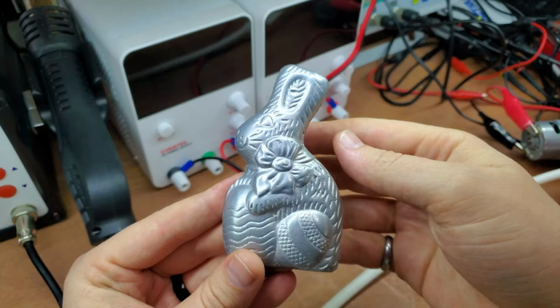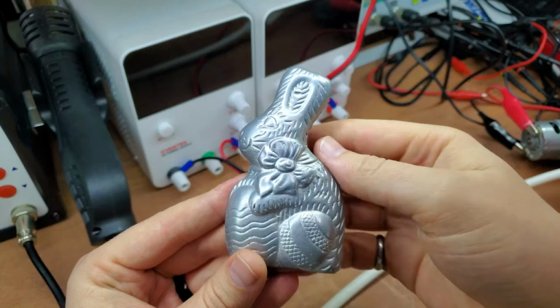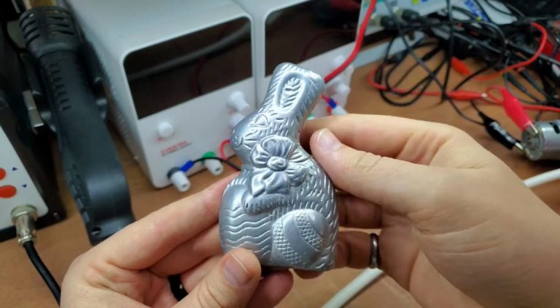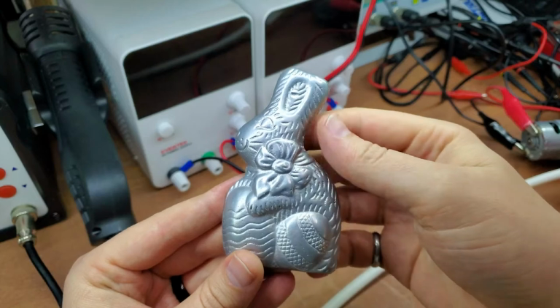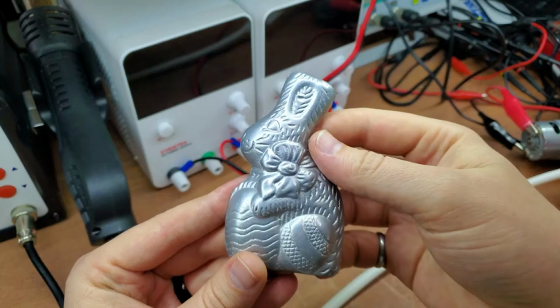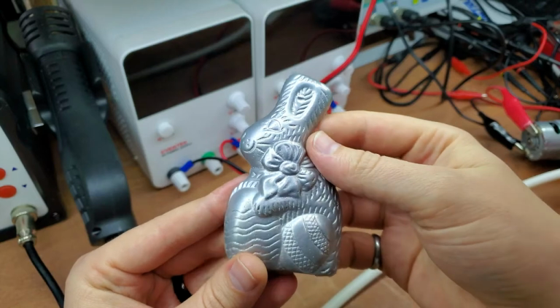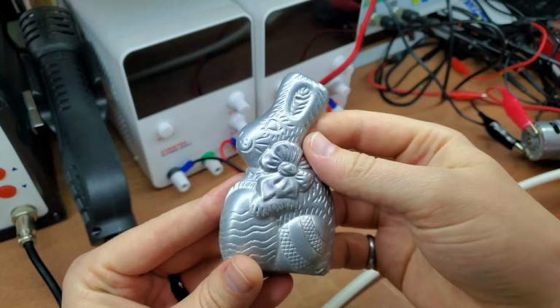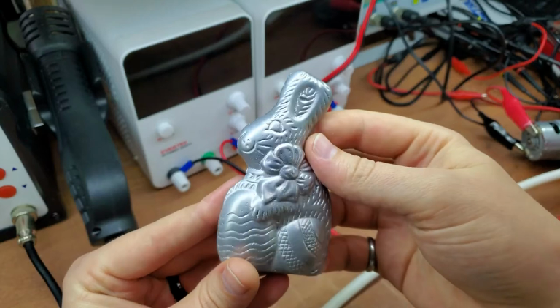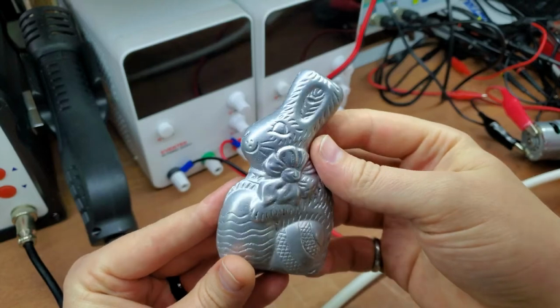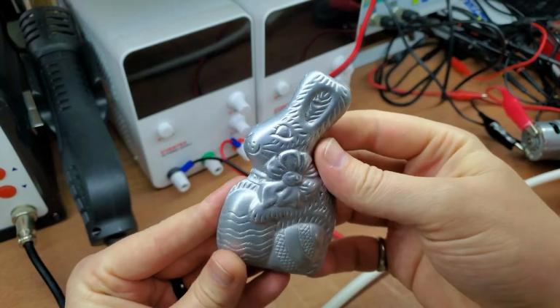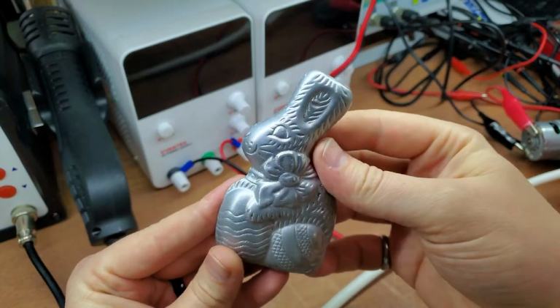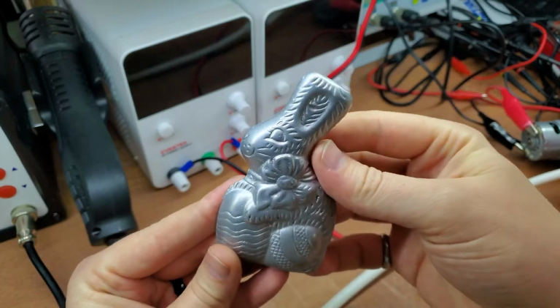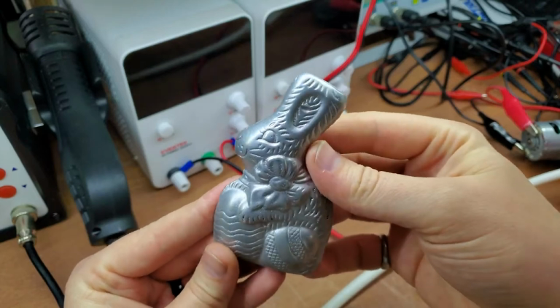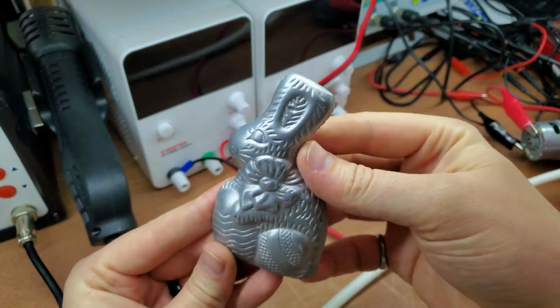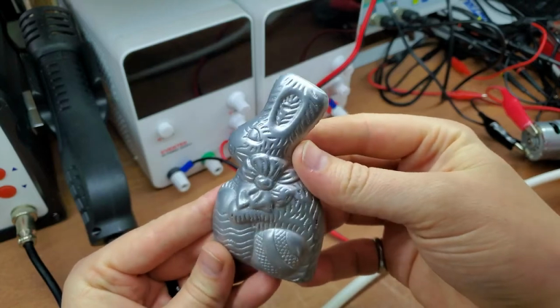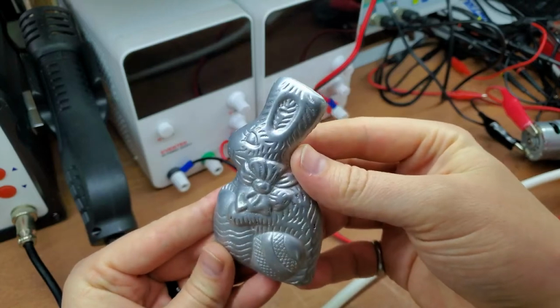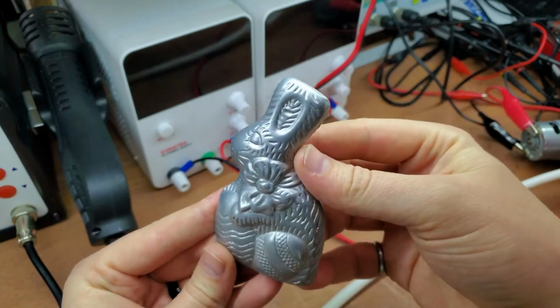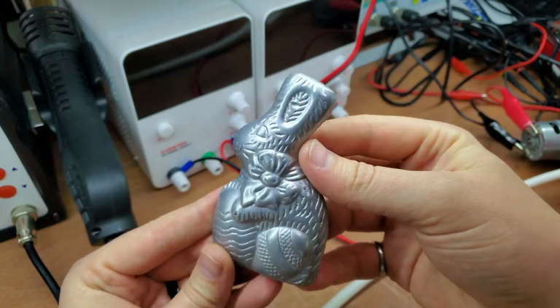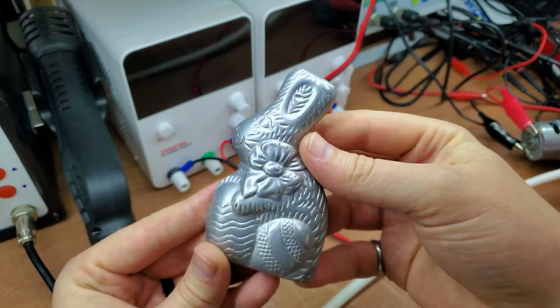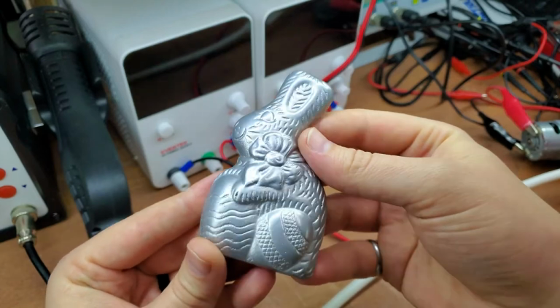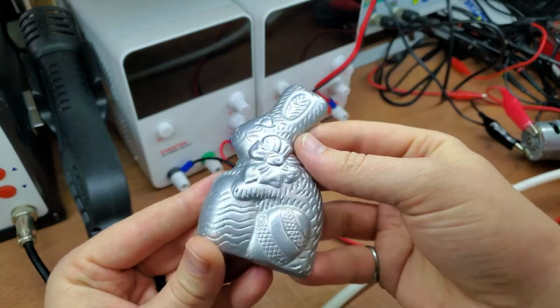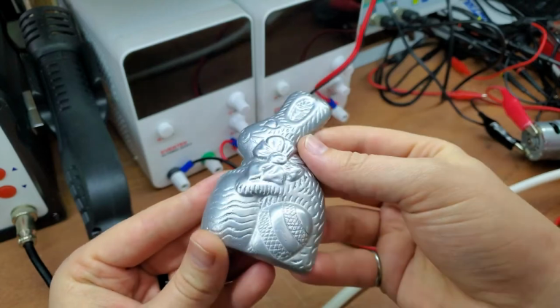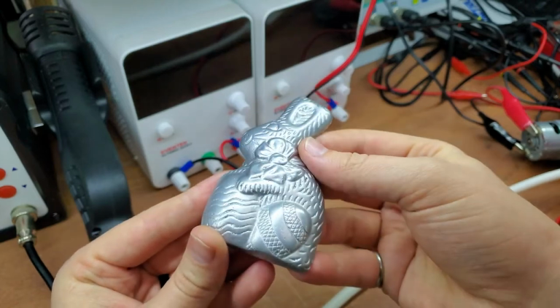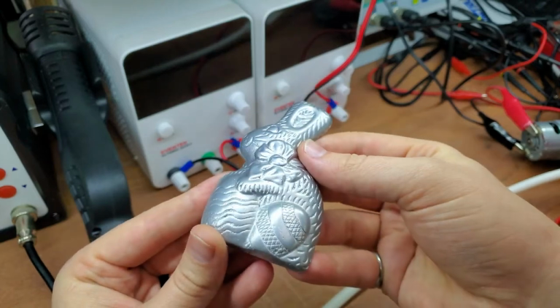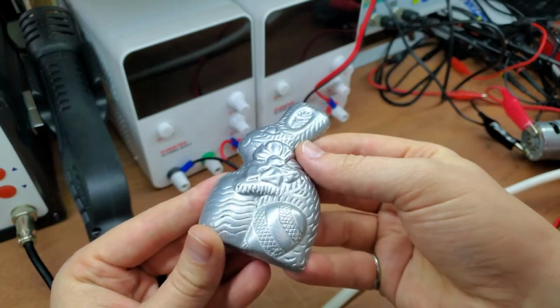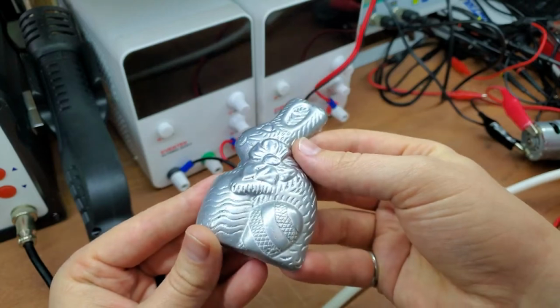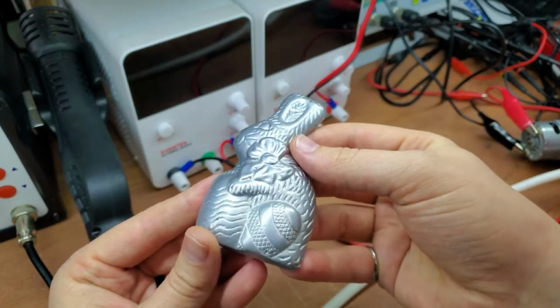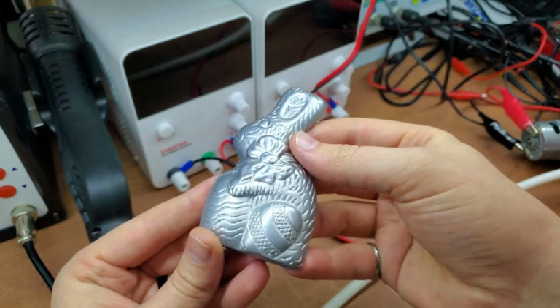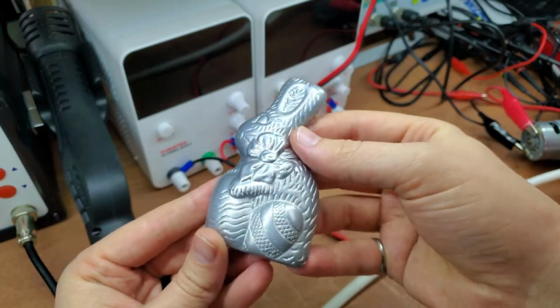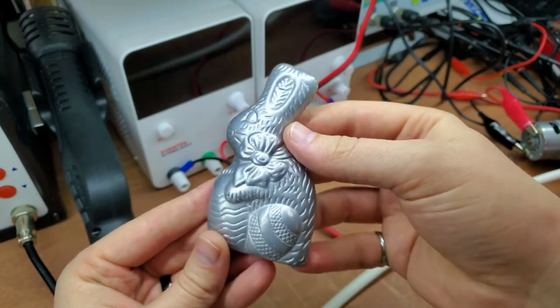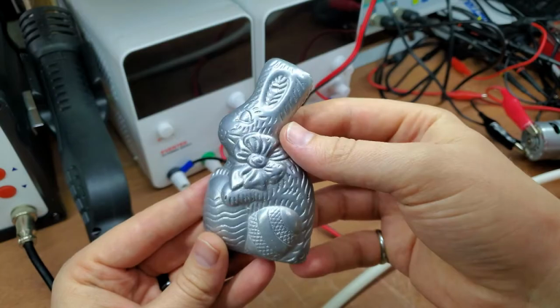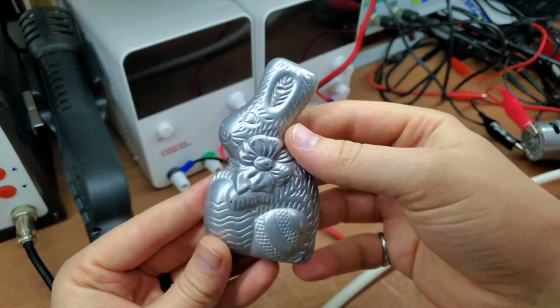Easter is coming and I decided to do a casting giveaway. Watch to the end to see the entry instructions.